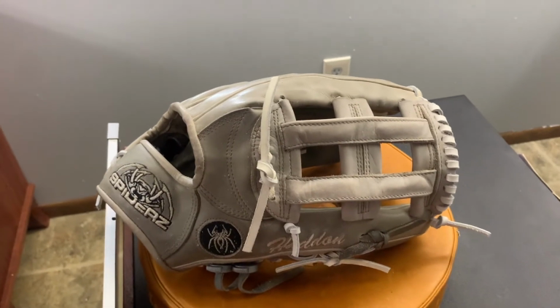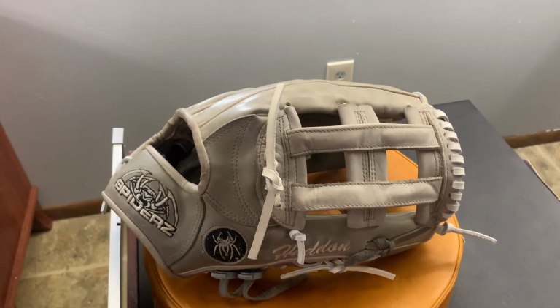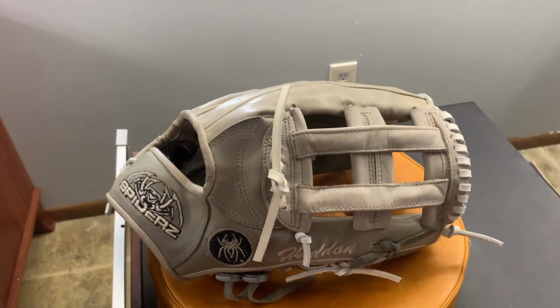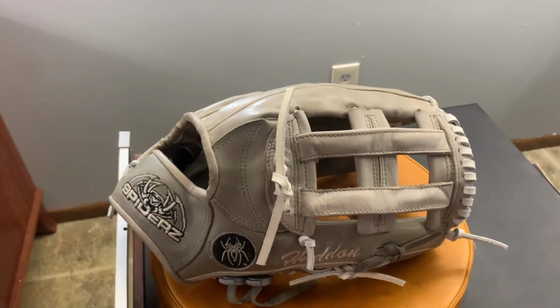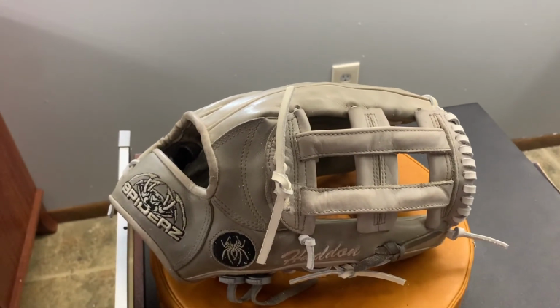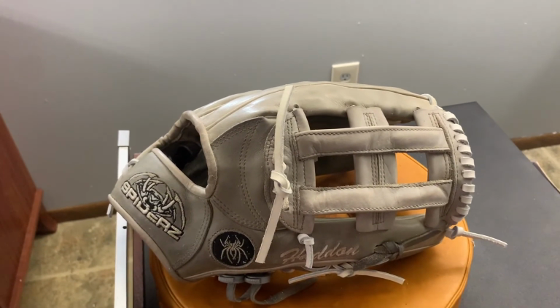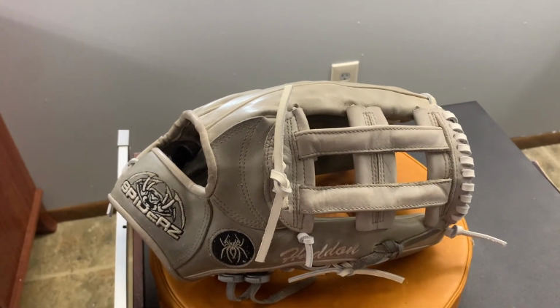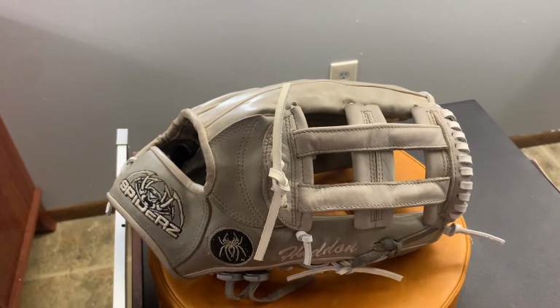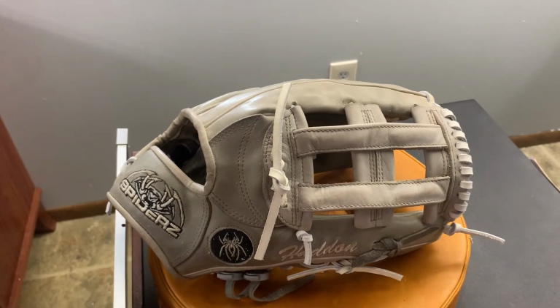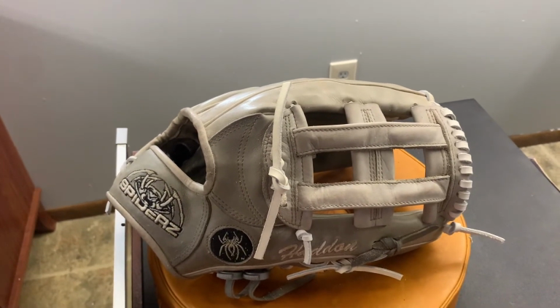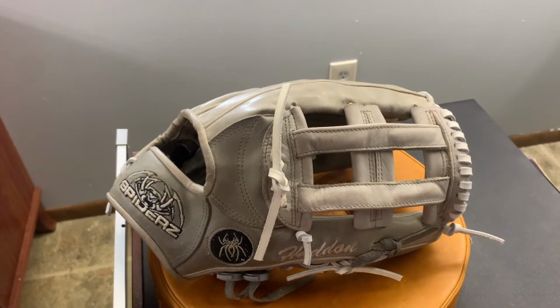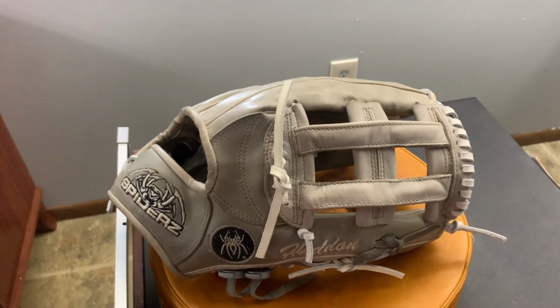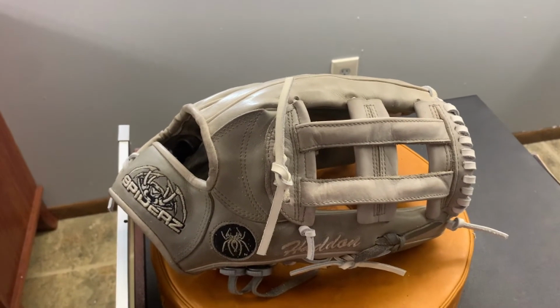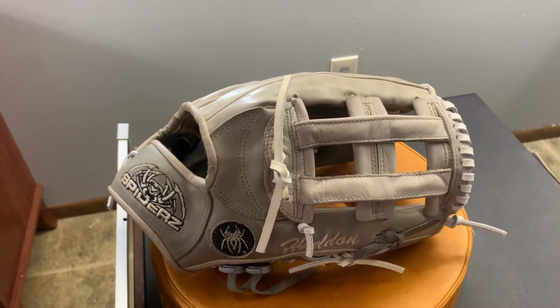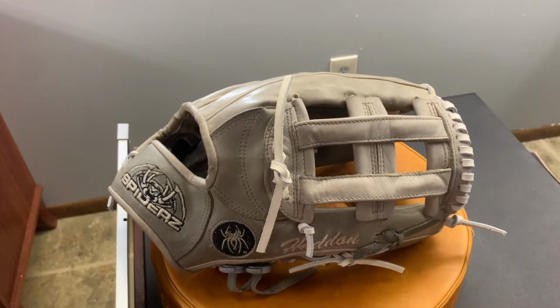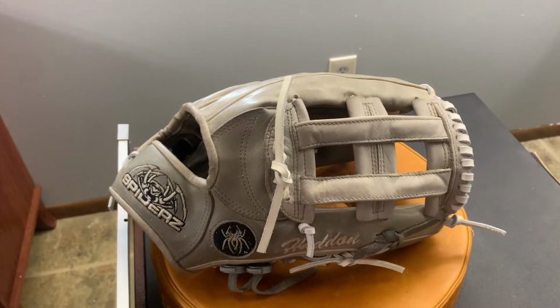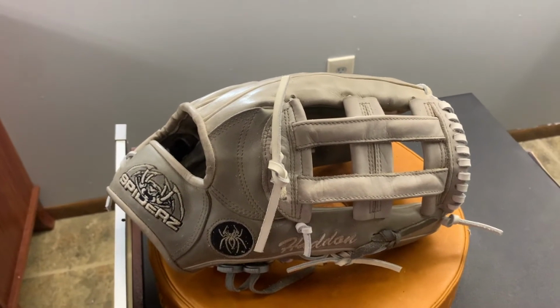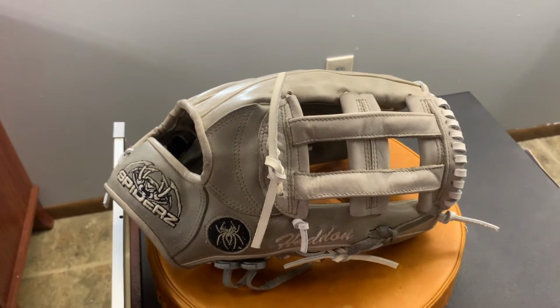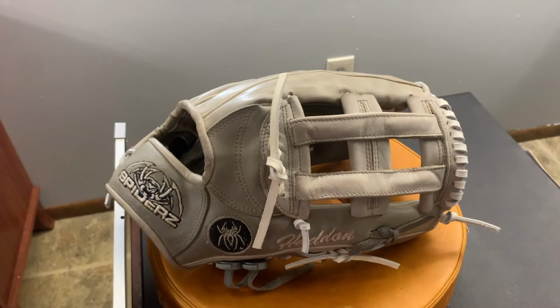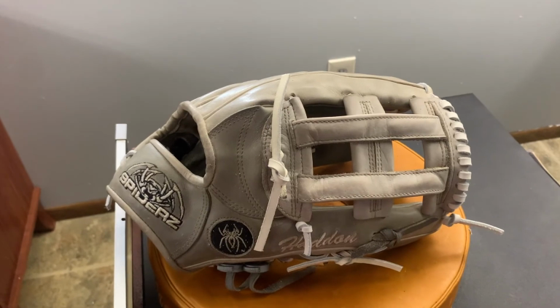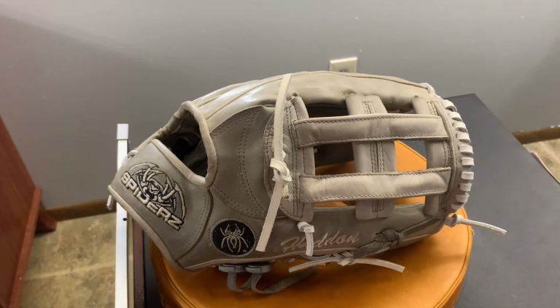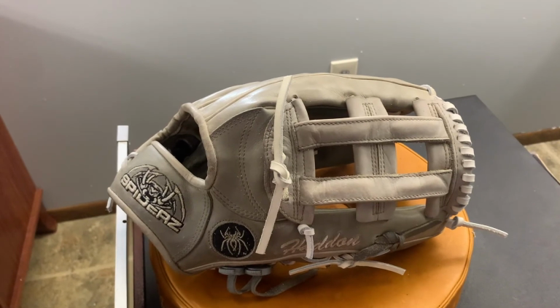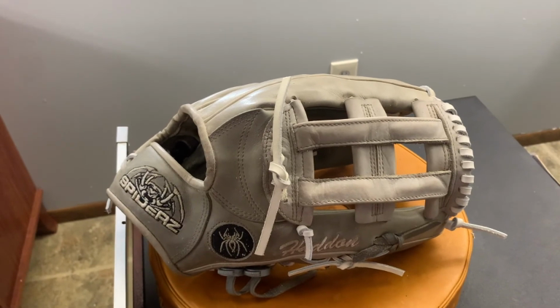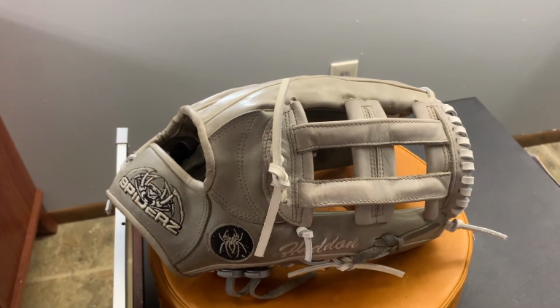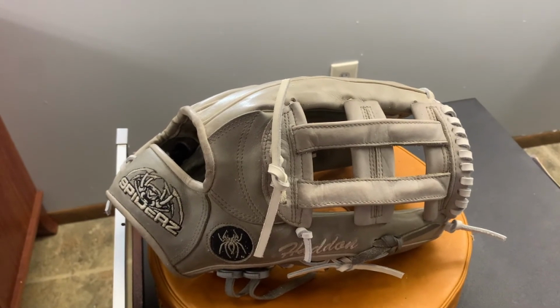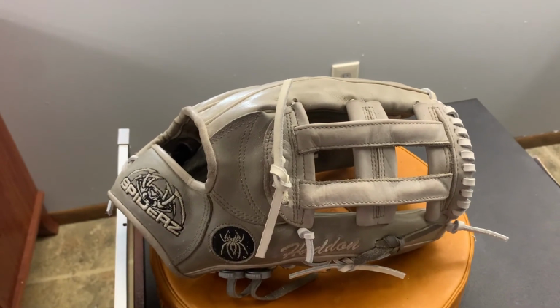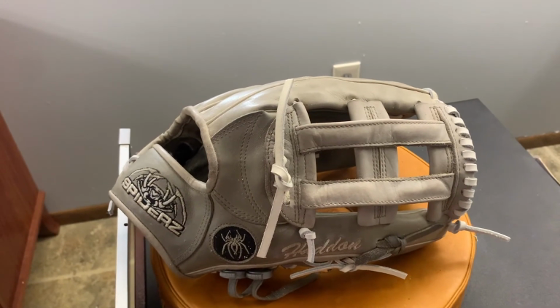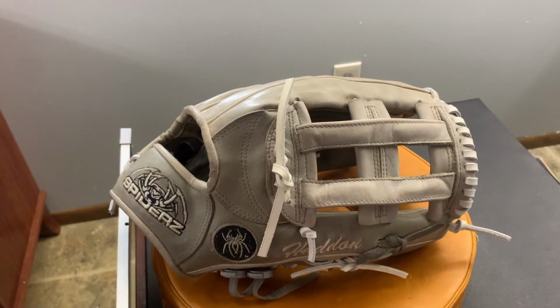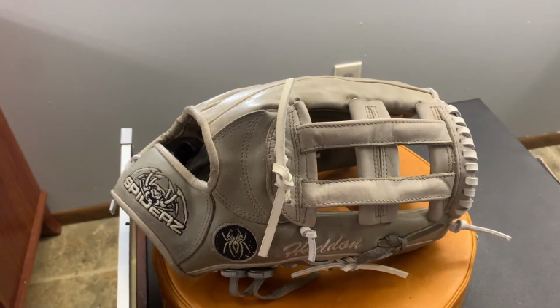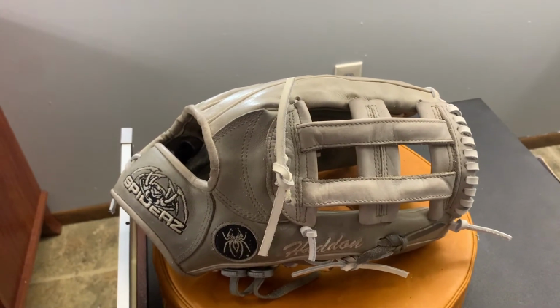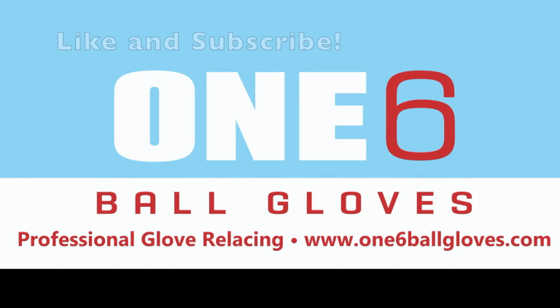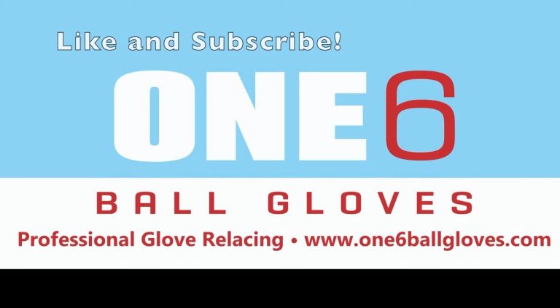If anyone else wants their glove worked on, please contact me through my website.